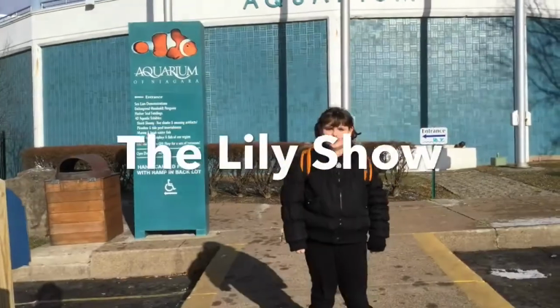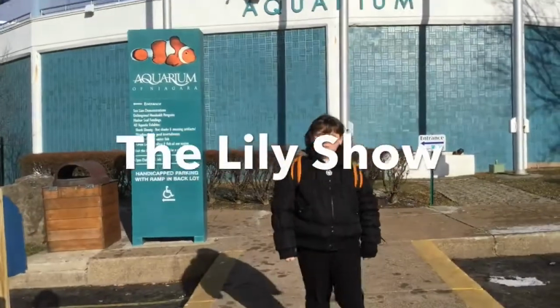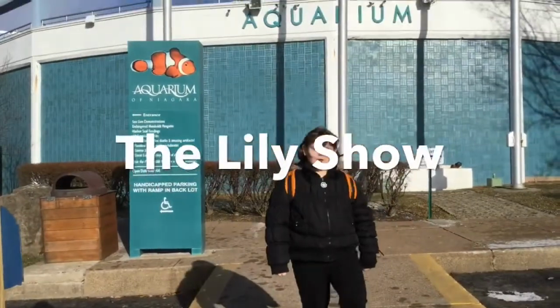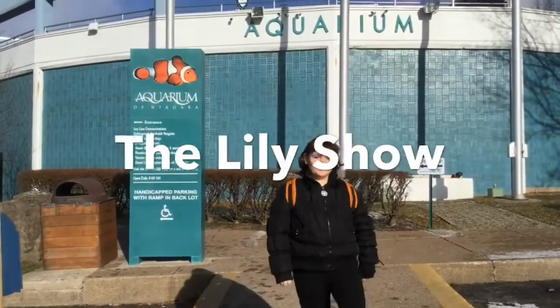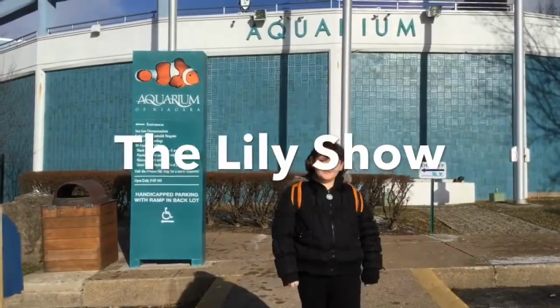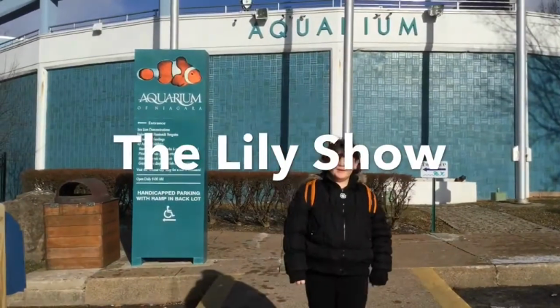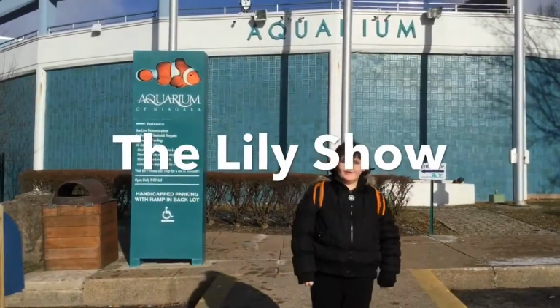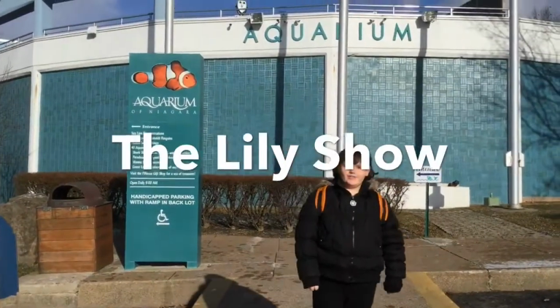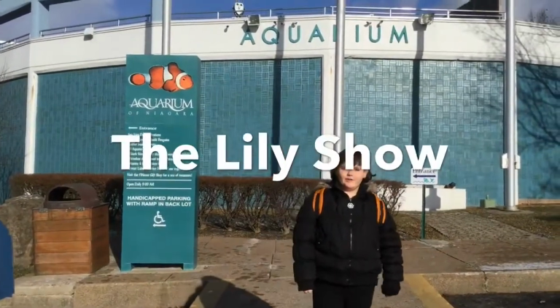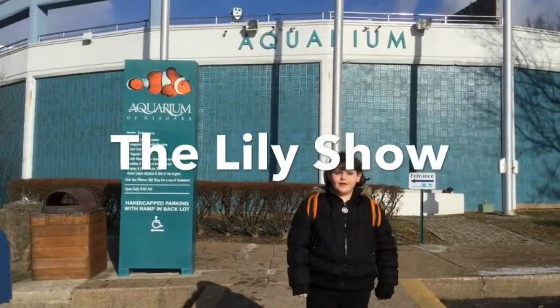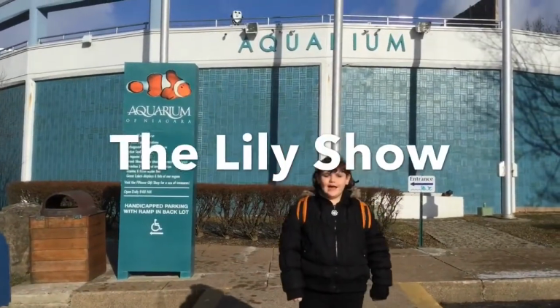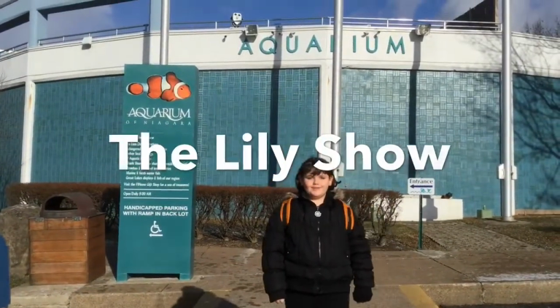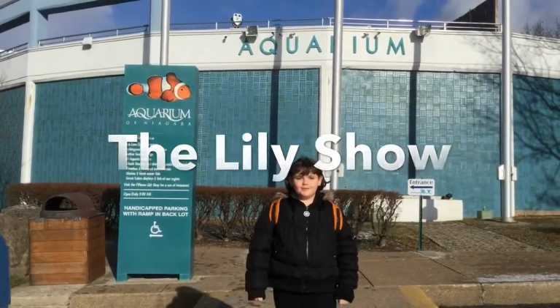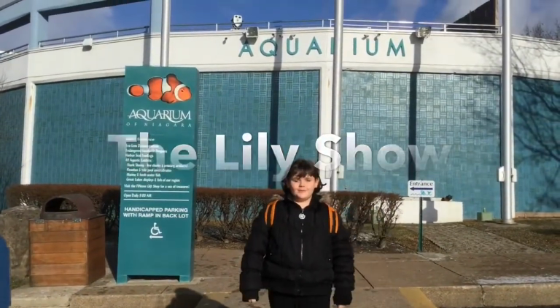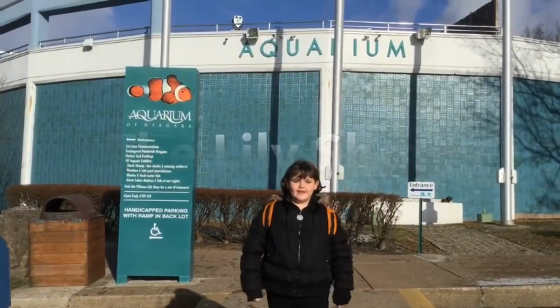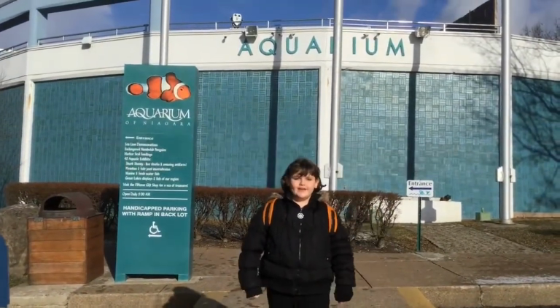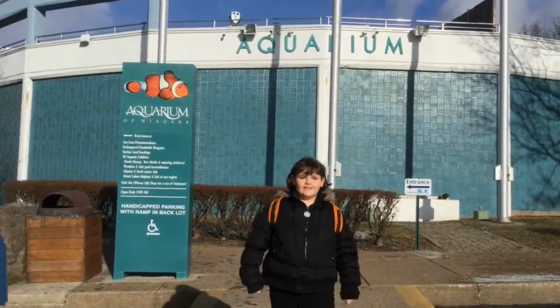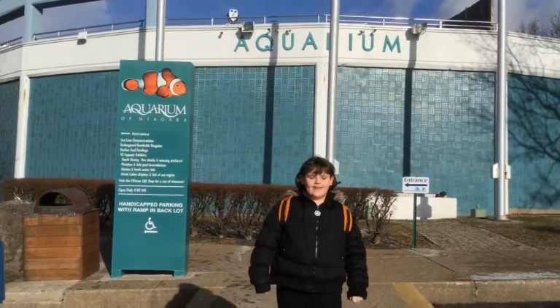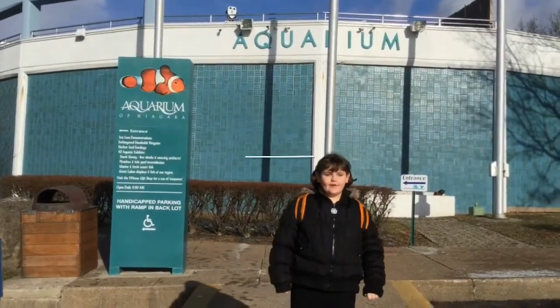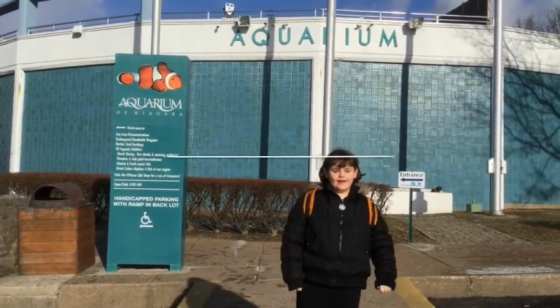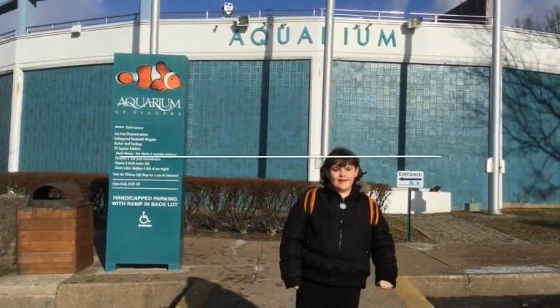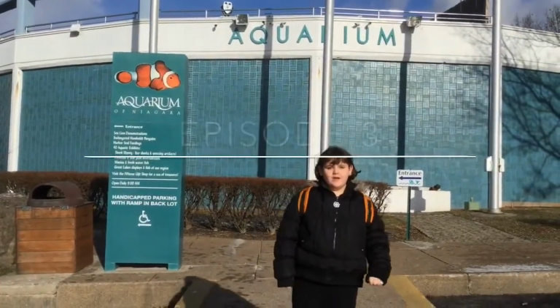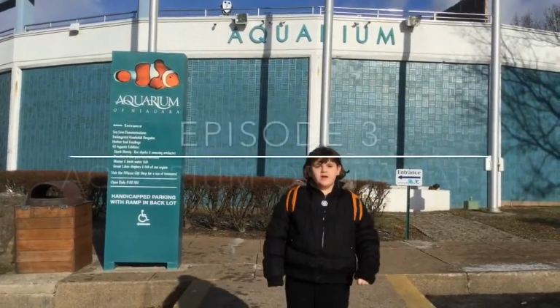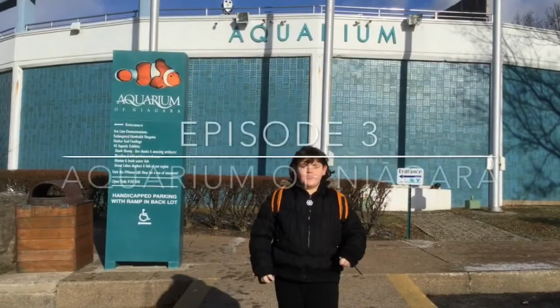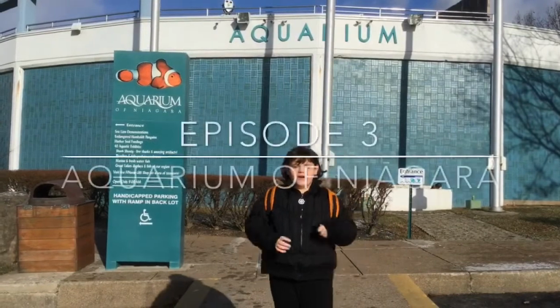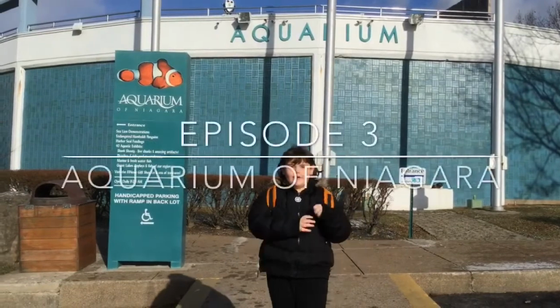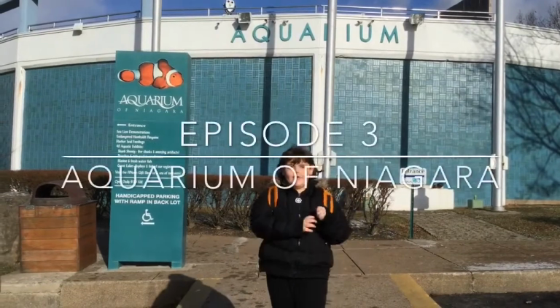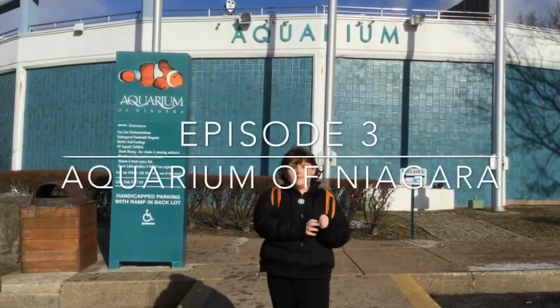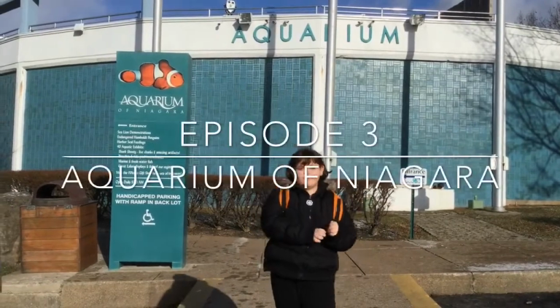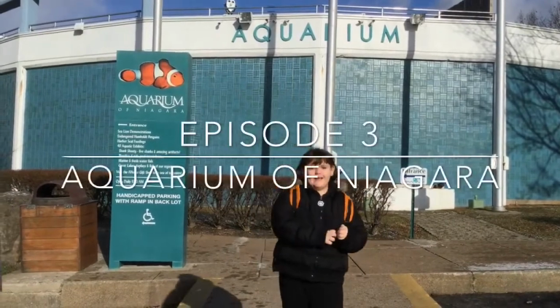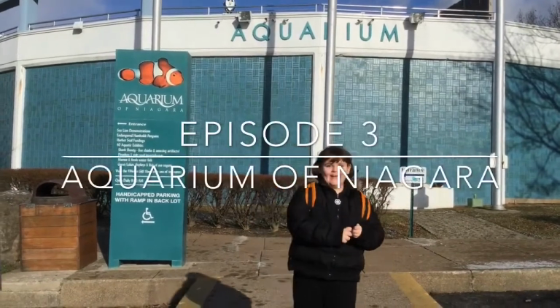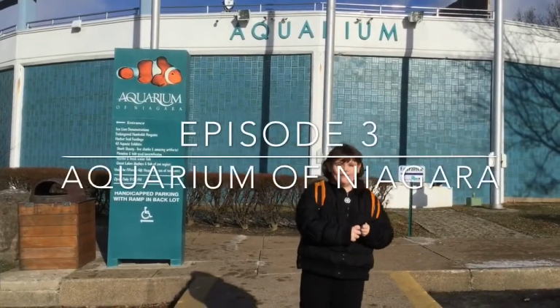Welcome to The Lily Show, episode 3. Today we are at the Aquarium of Niagara.